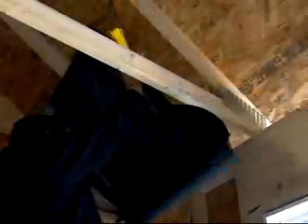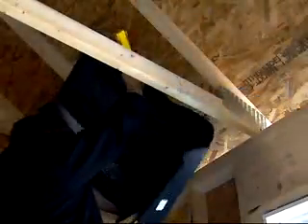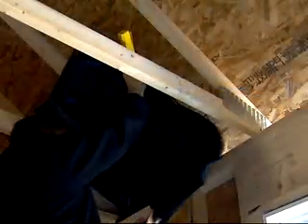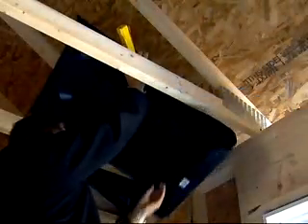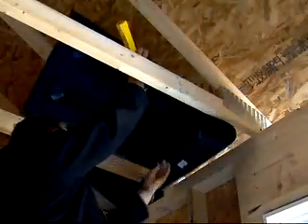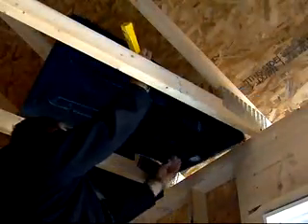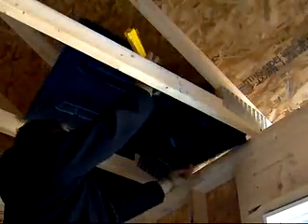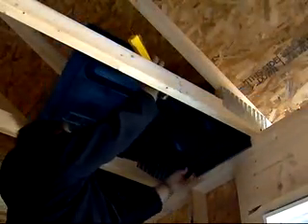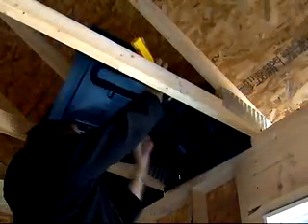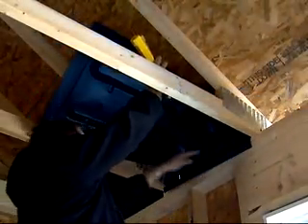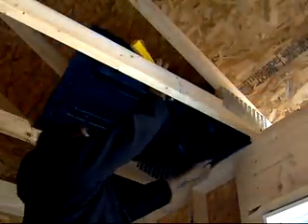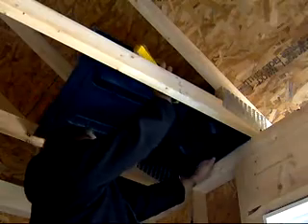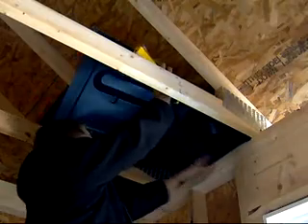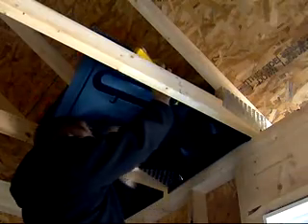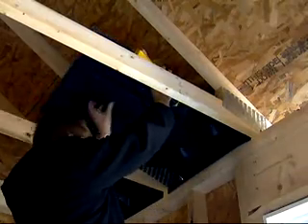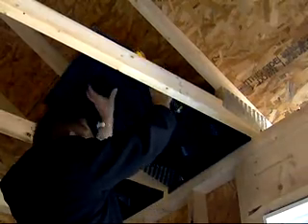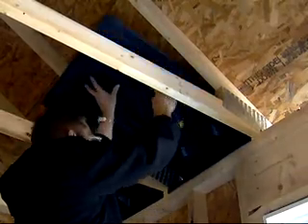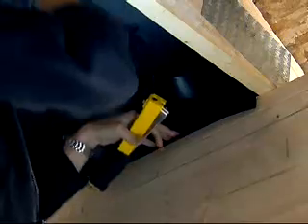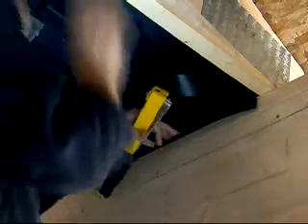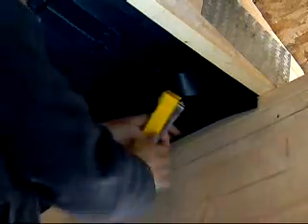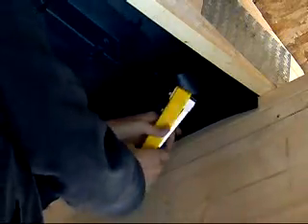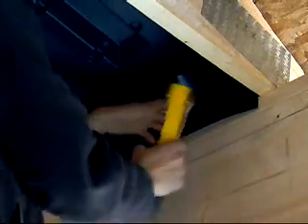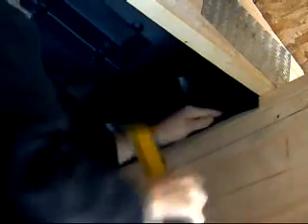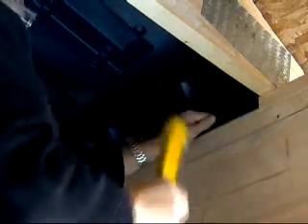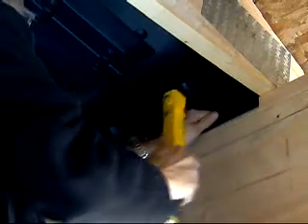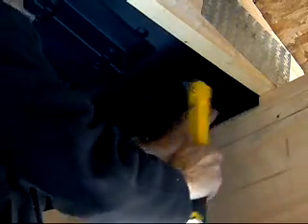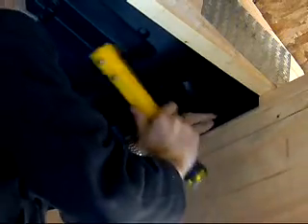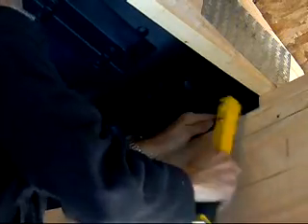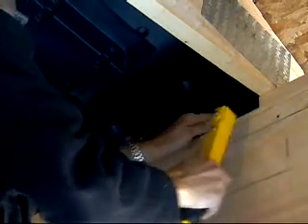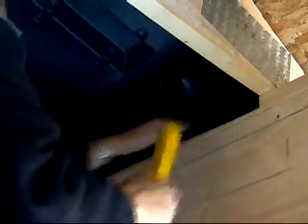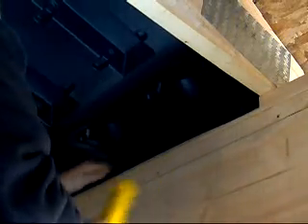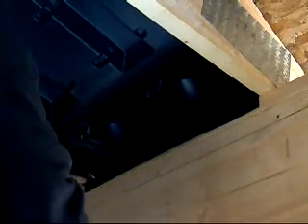Installation is easy, just one step — no cardboard folding or secondary stuffing of insulation.